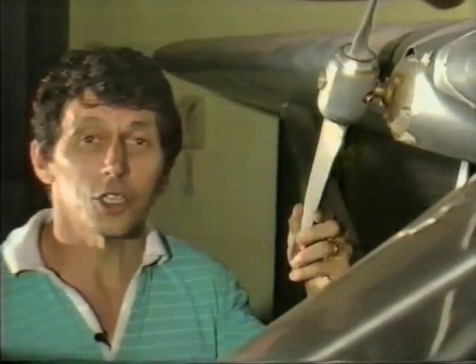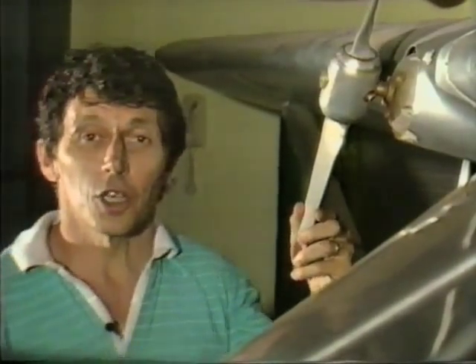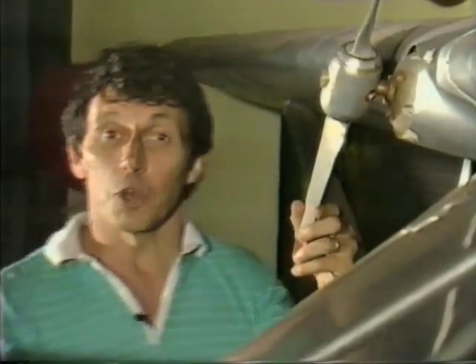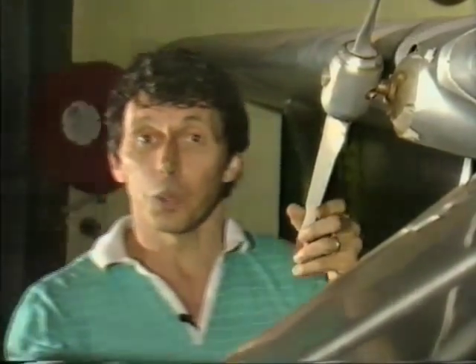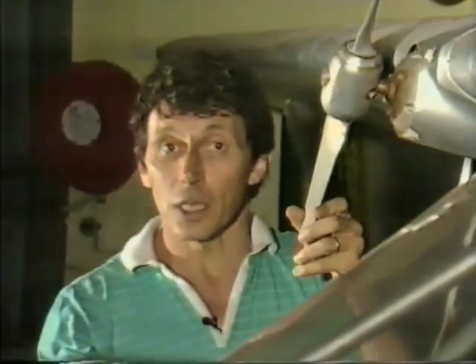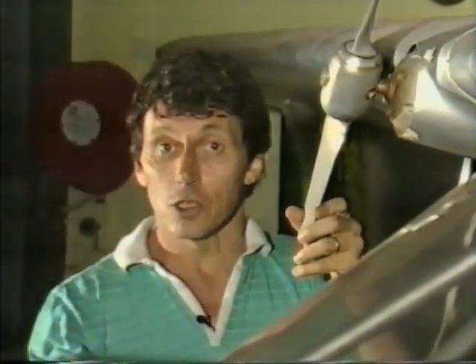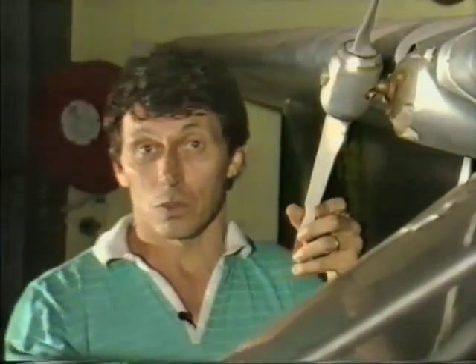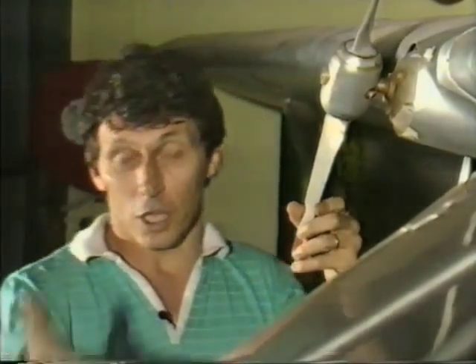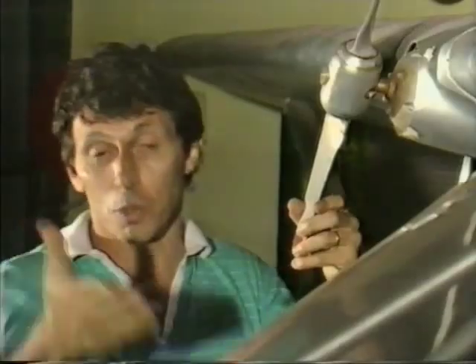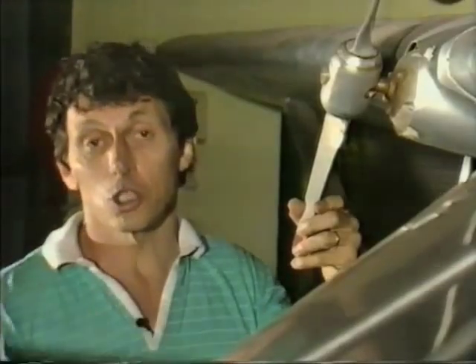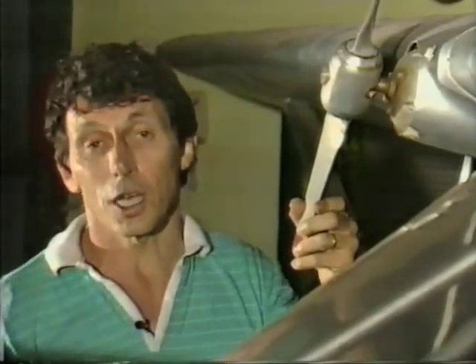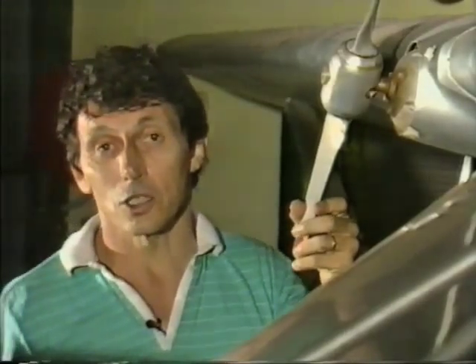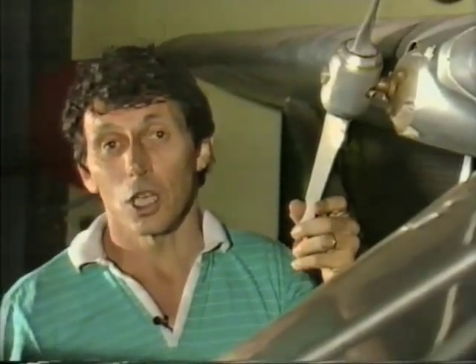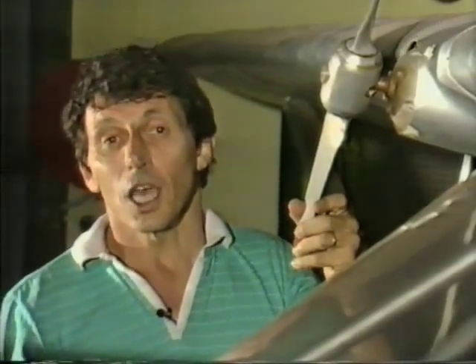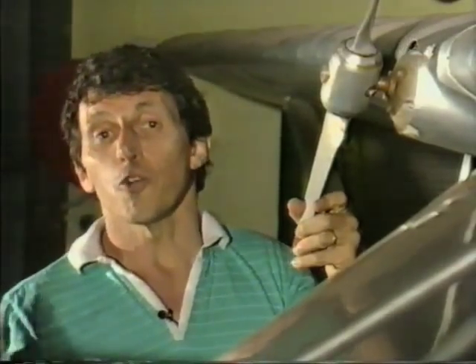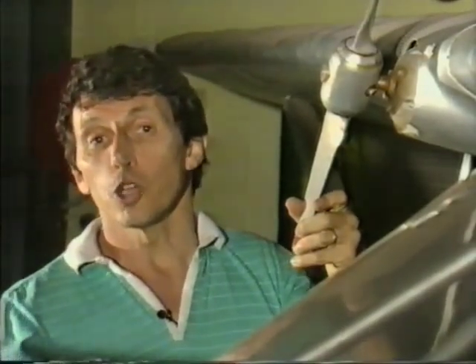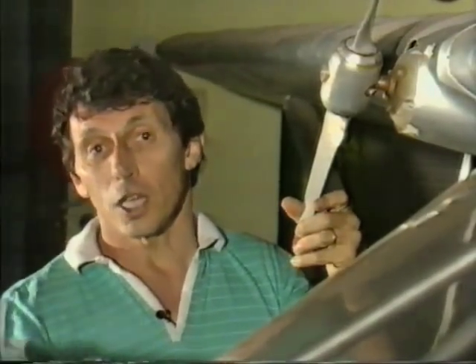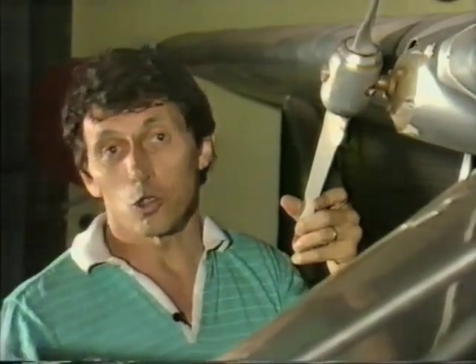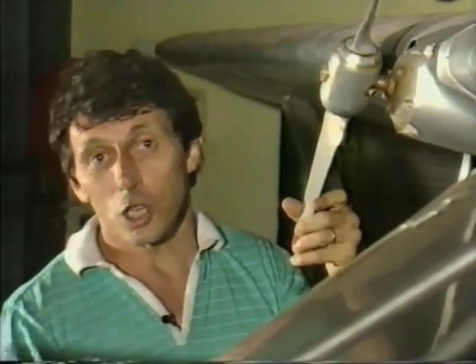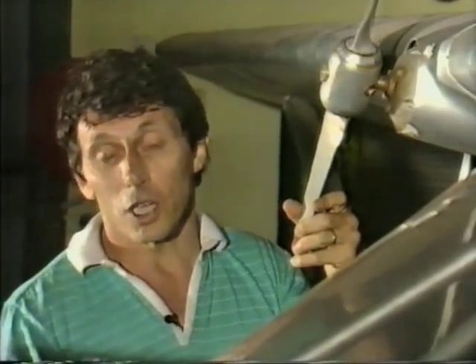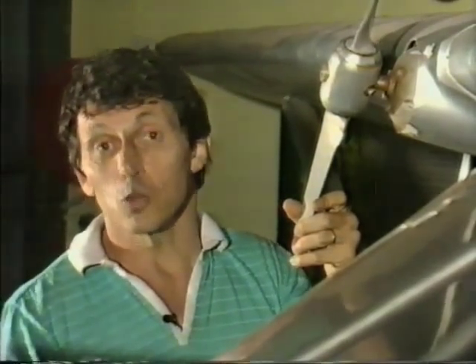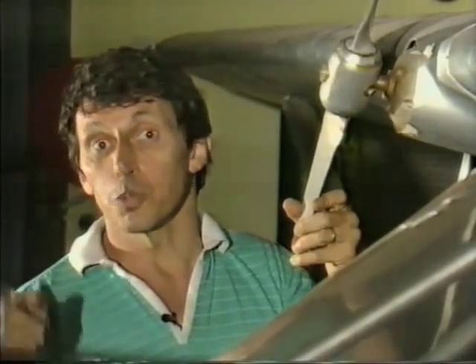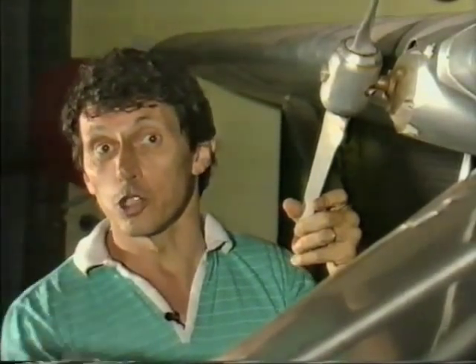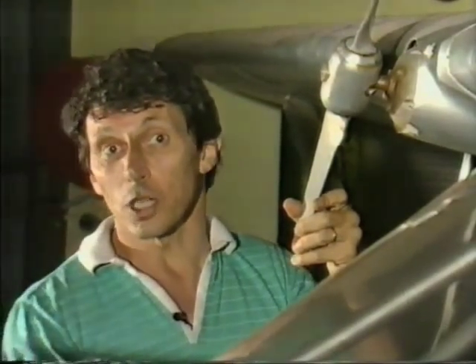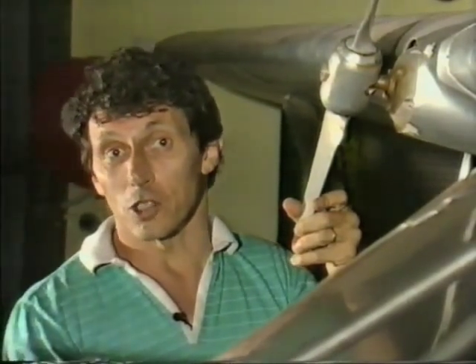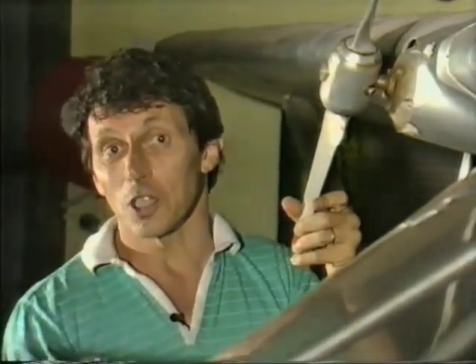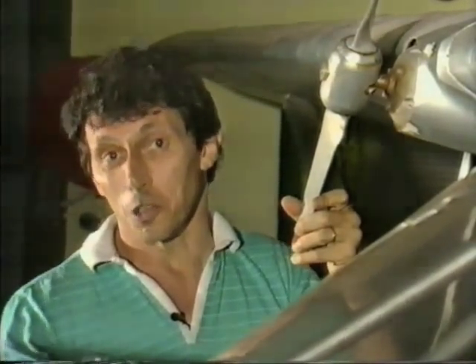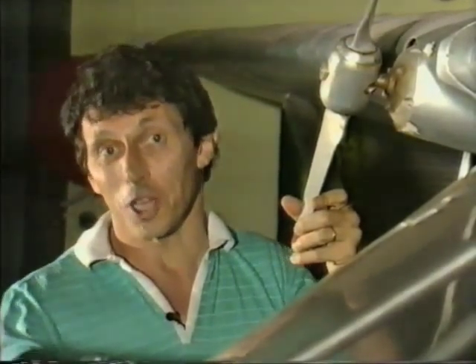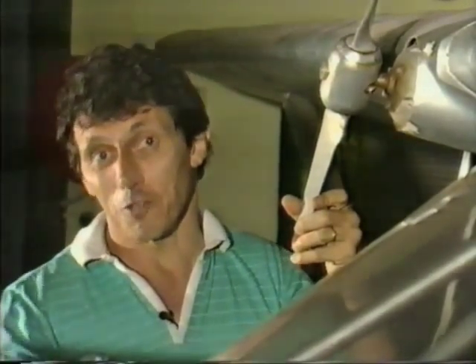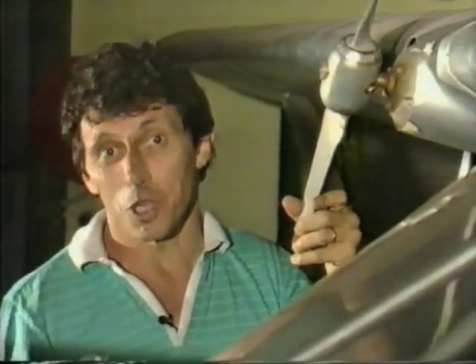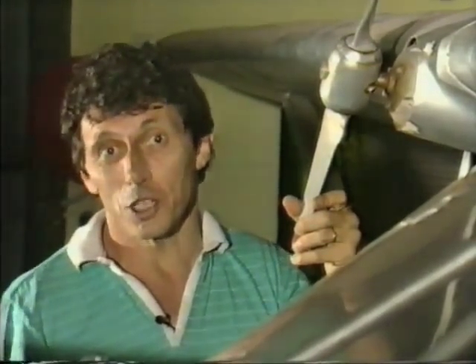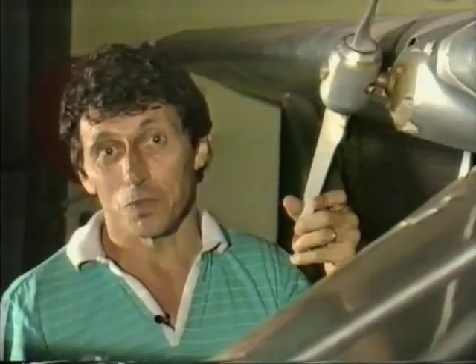Inside, of course, these days most planes — as in most cars — have alternators or generators which produce electricity directly from the engine.